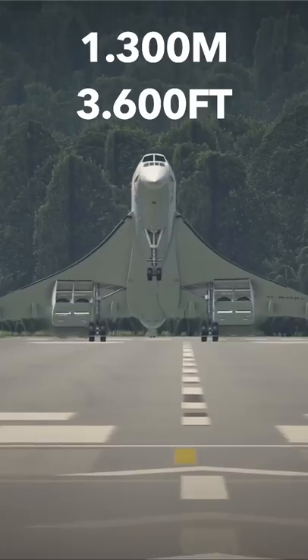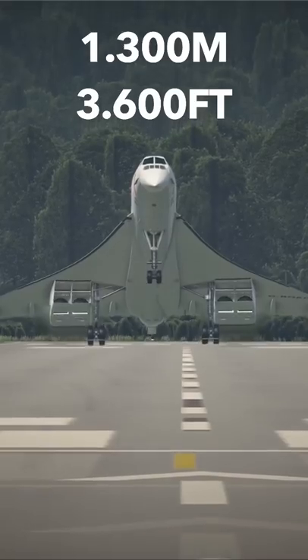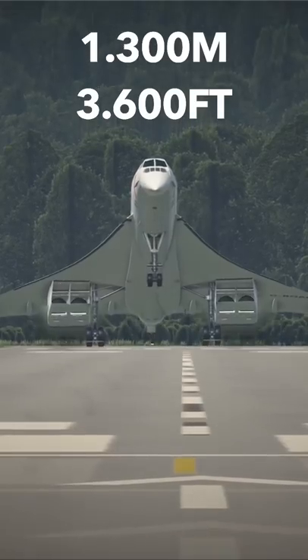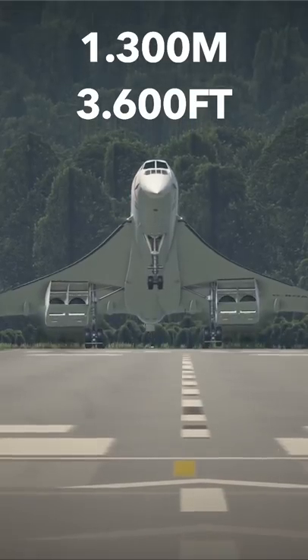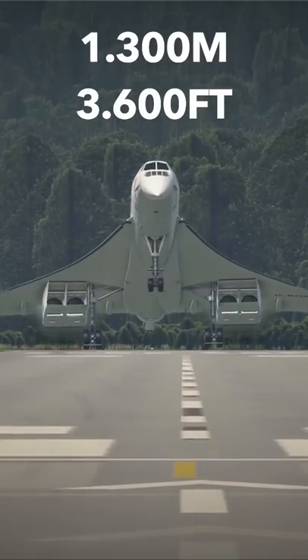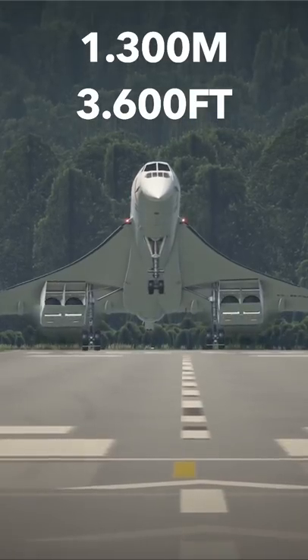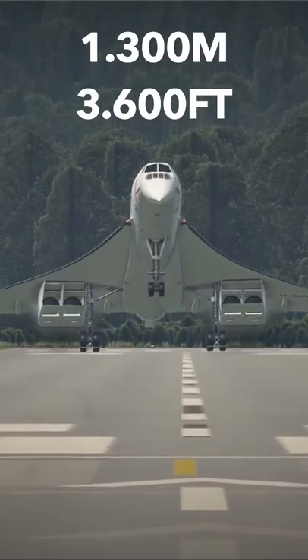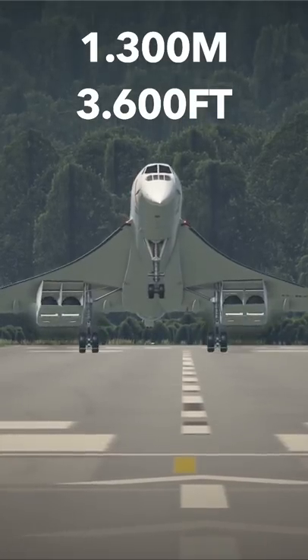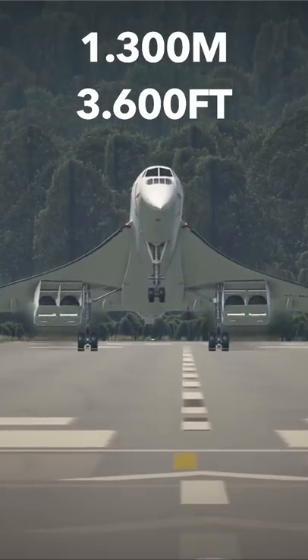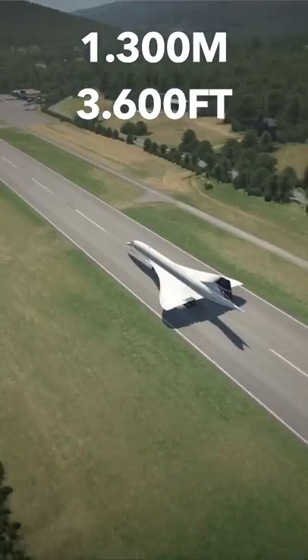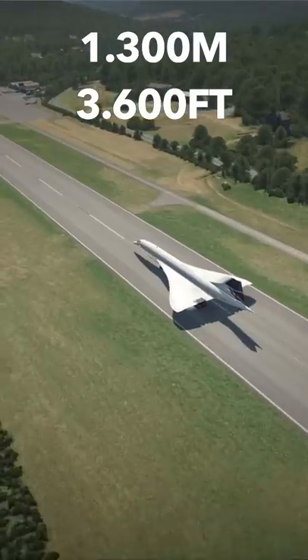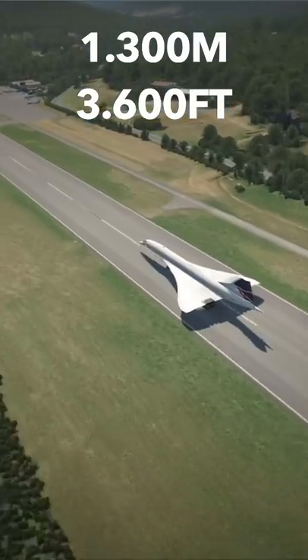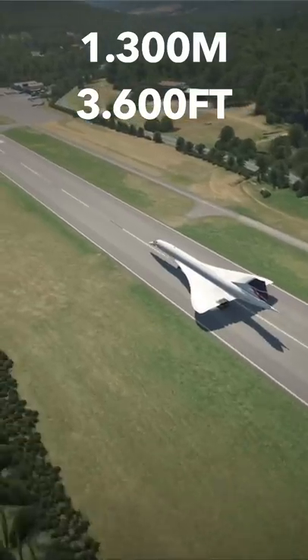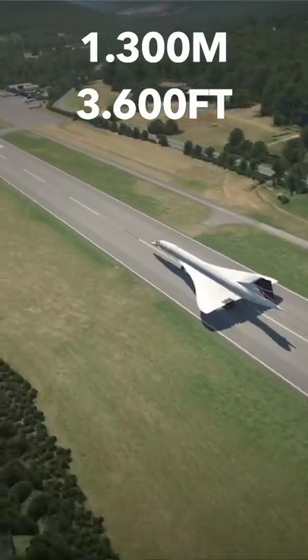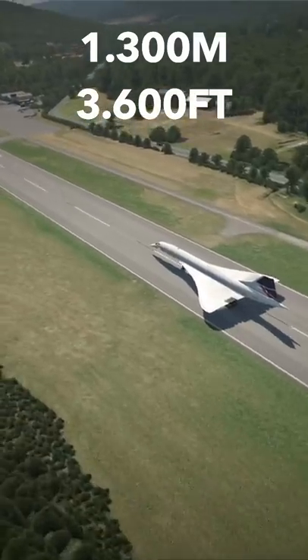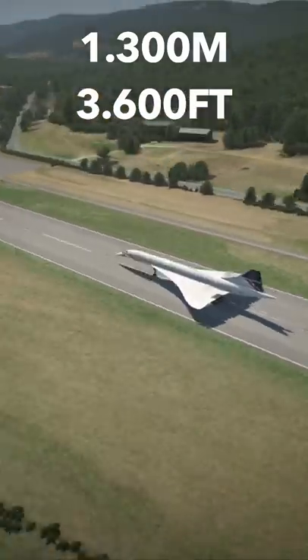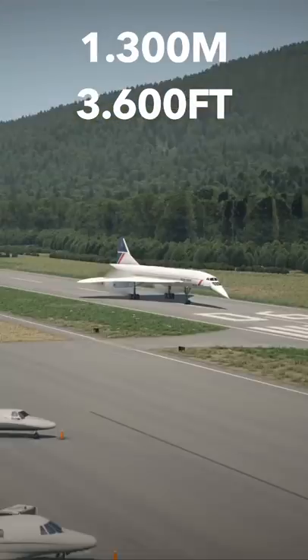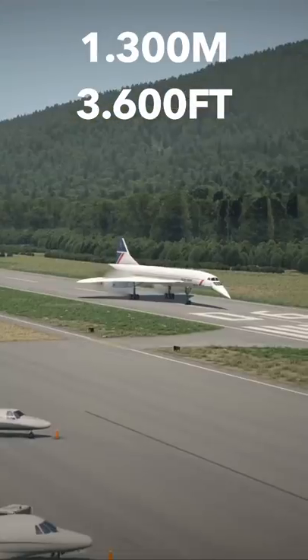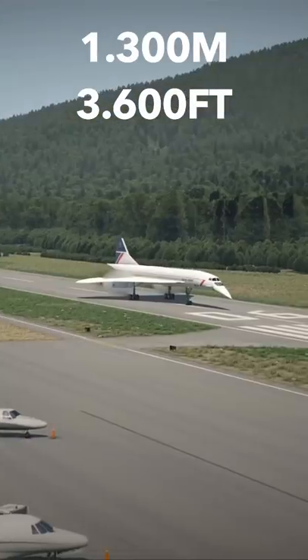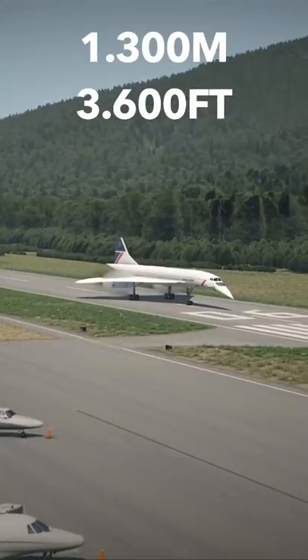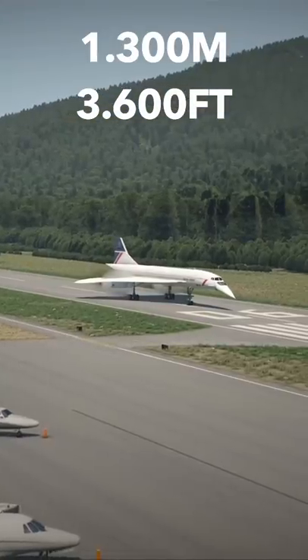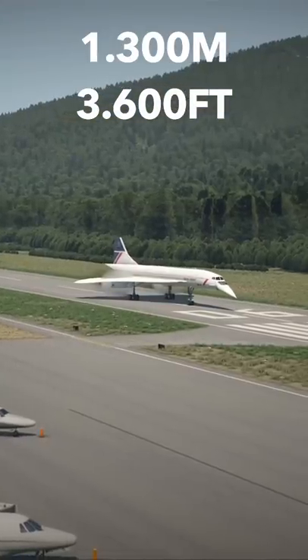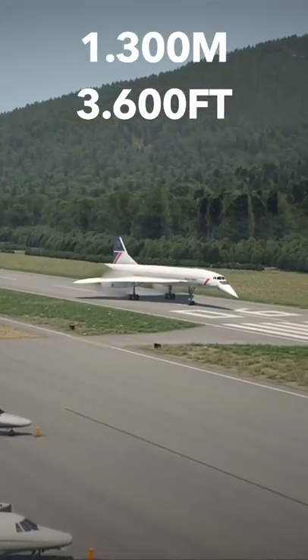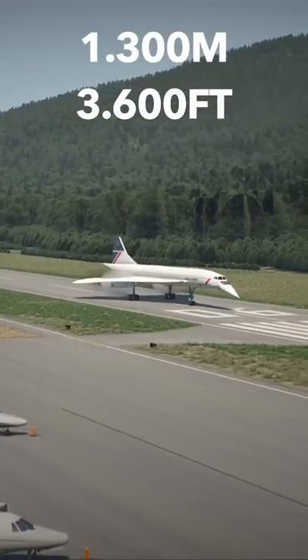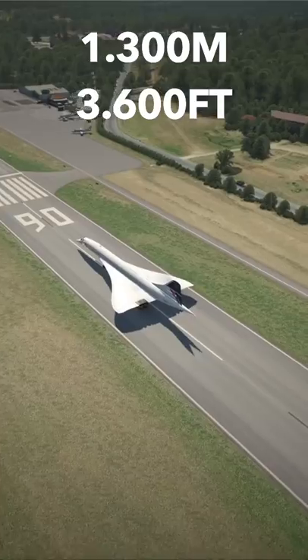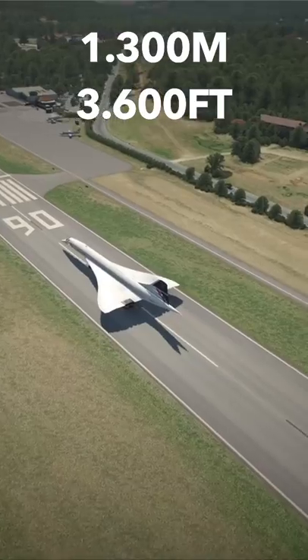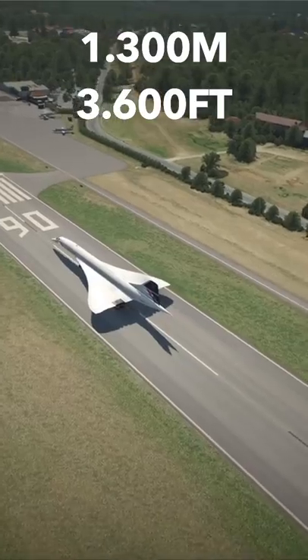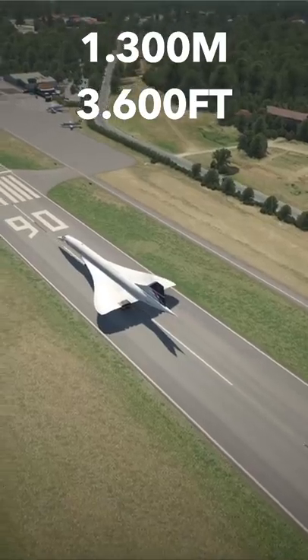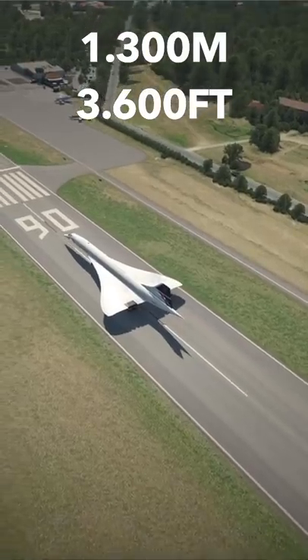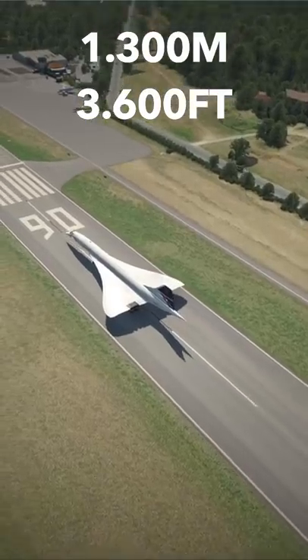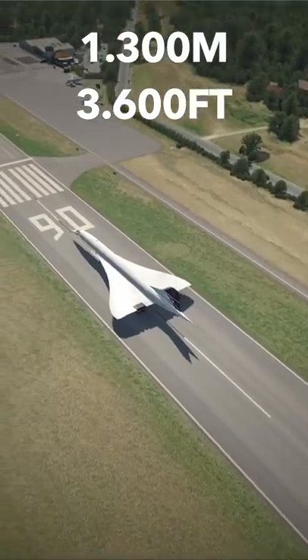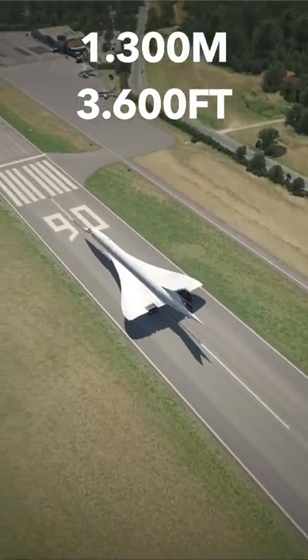I've seen better landings, but let's see if we're stopping — which we are. That is very nice, let's move on.